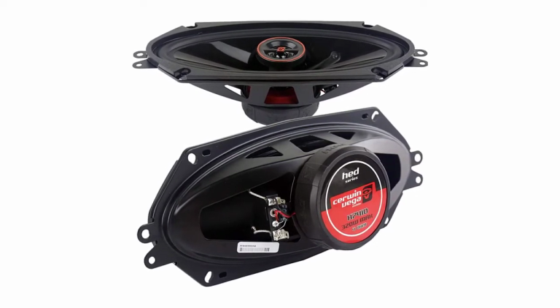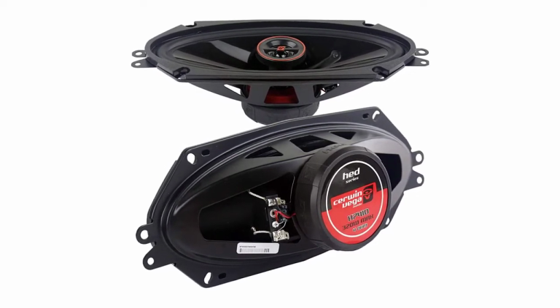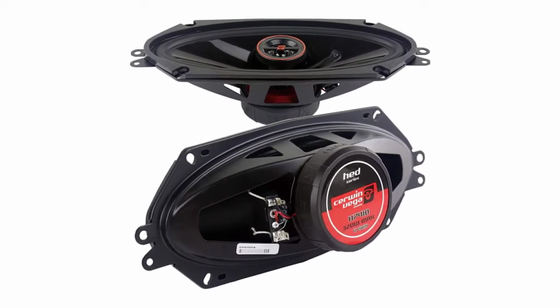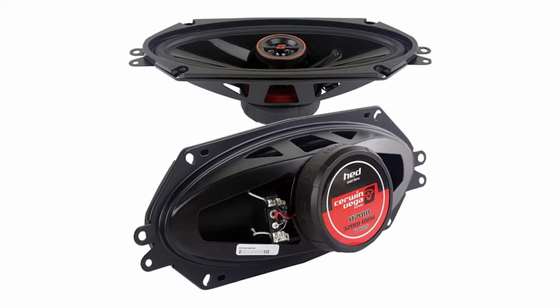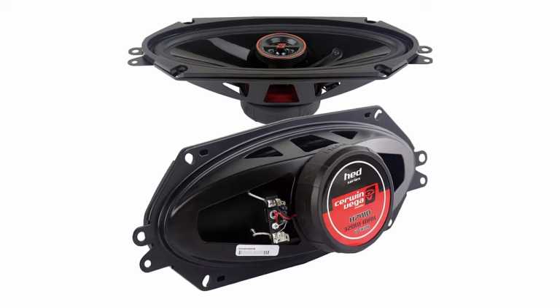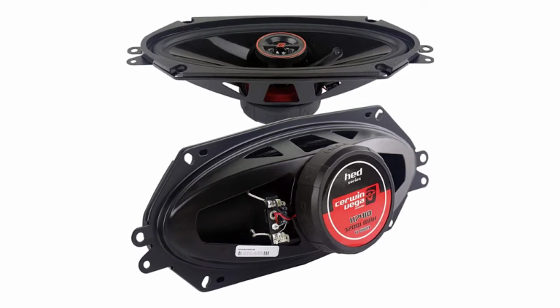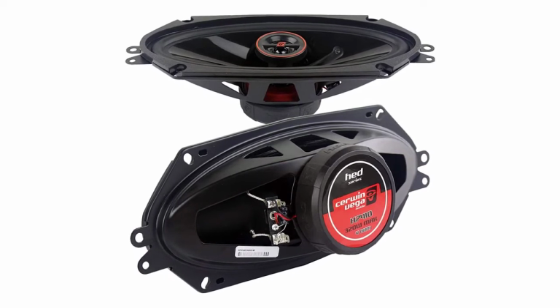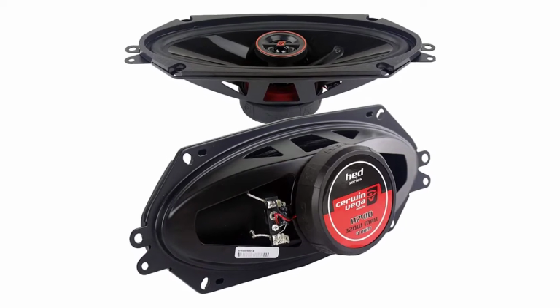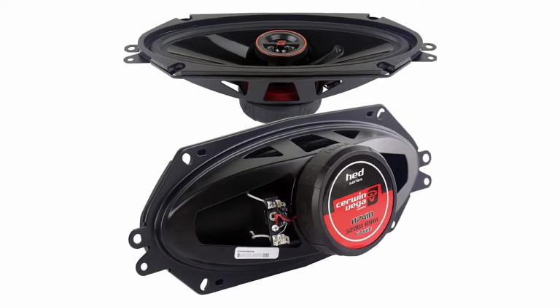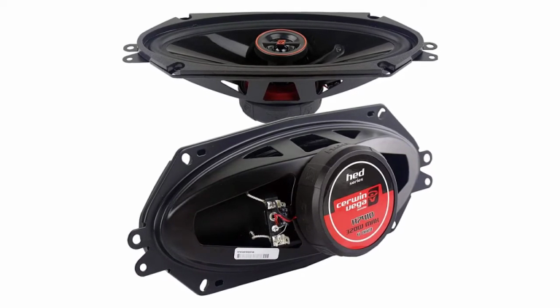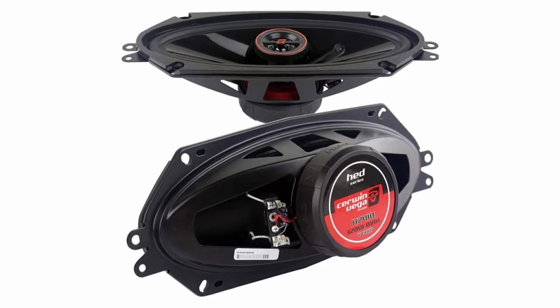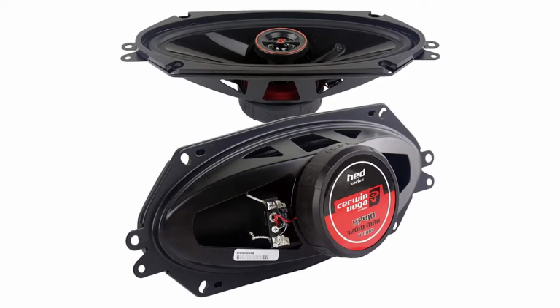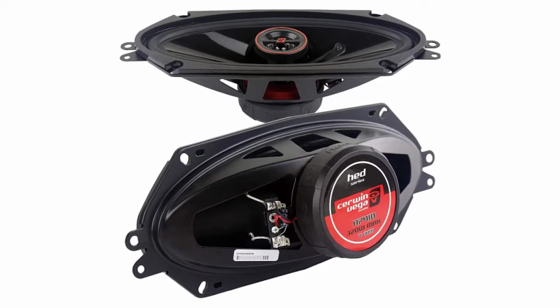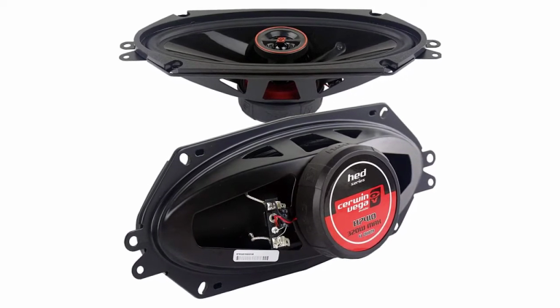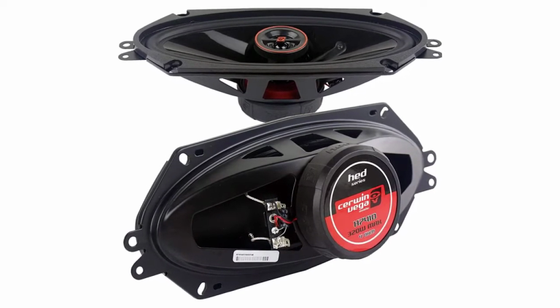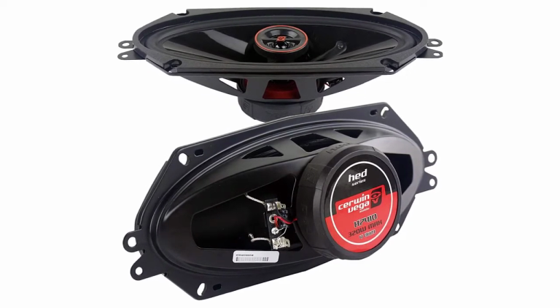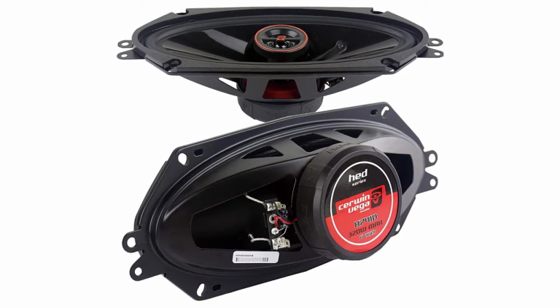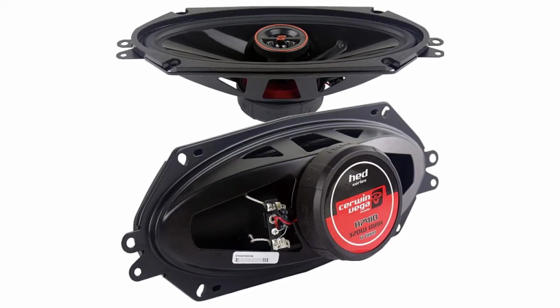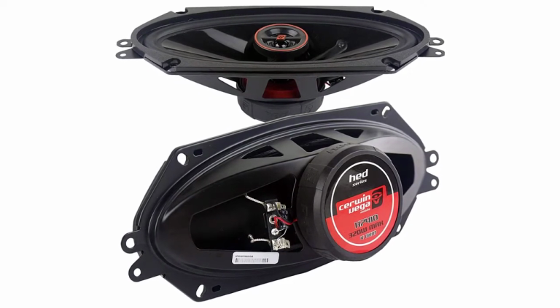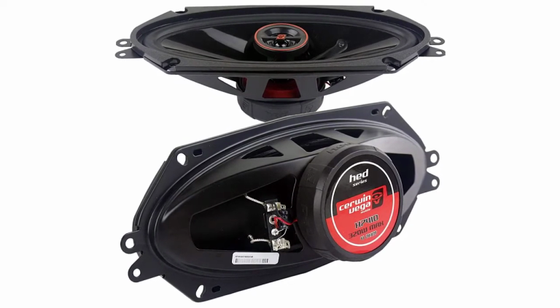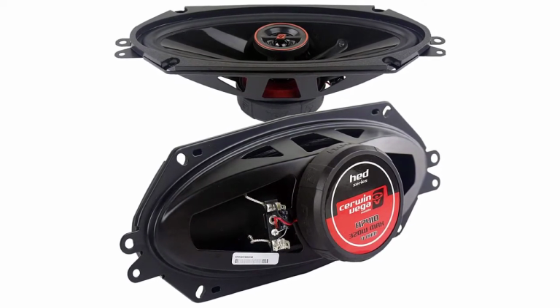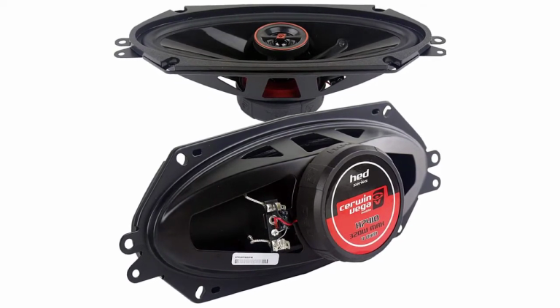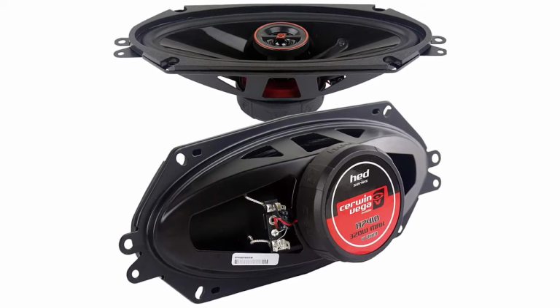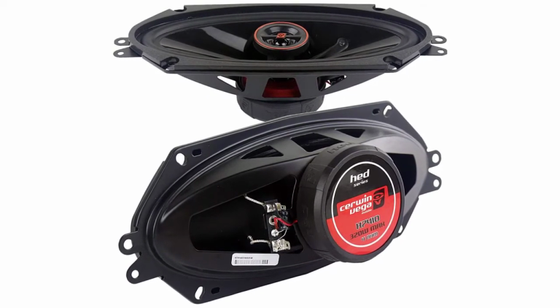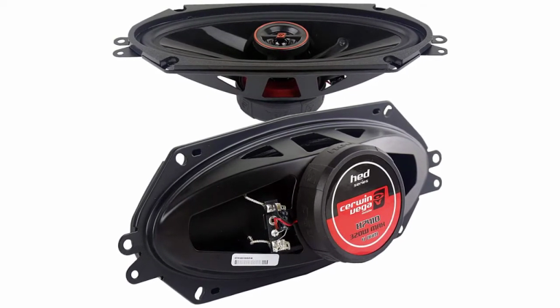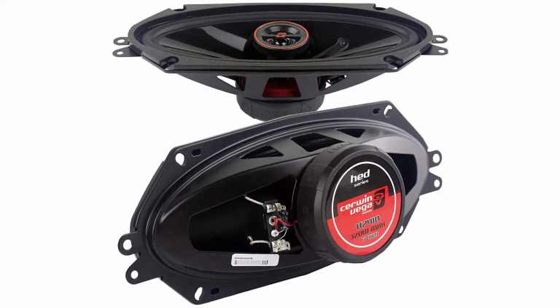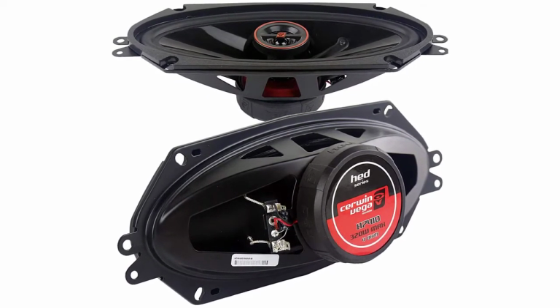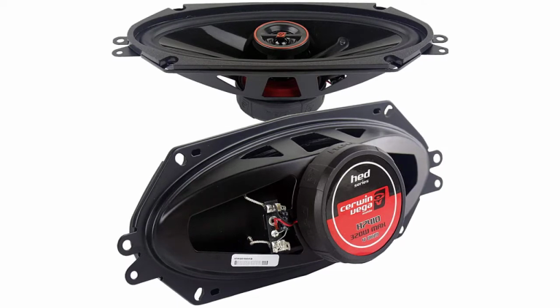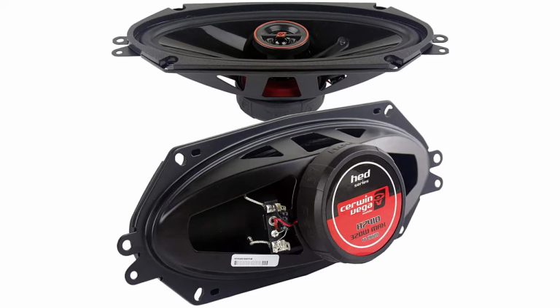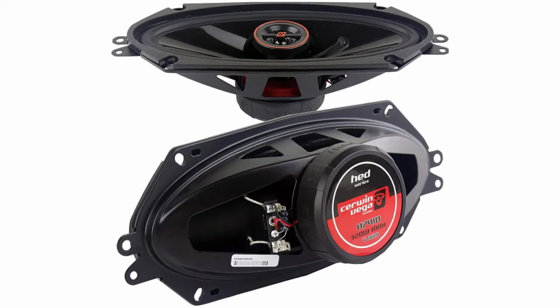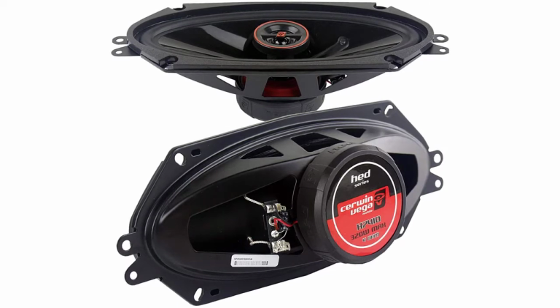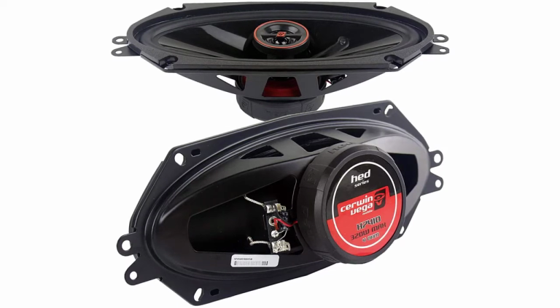Finally, it guarantees that the voice coil maintains perfect tension while producing all sorts of high-pitch and bass-heavy sounds.